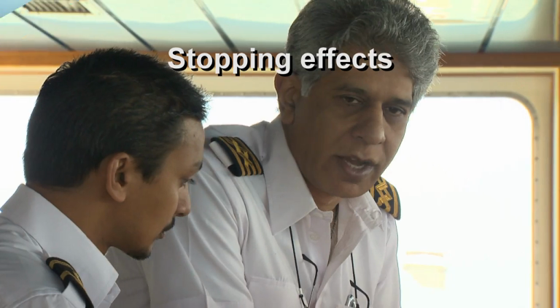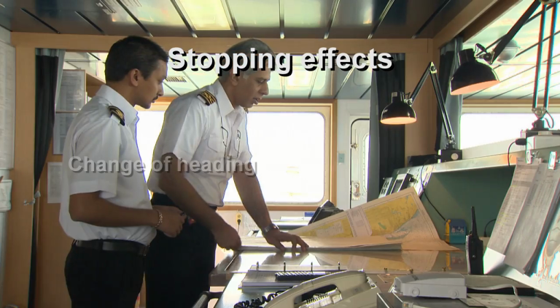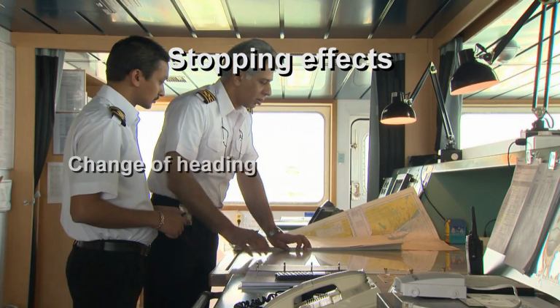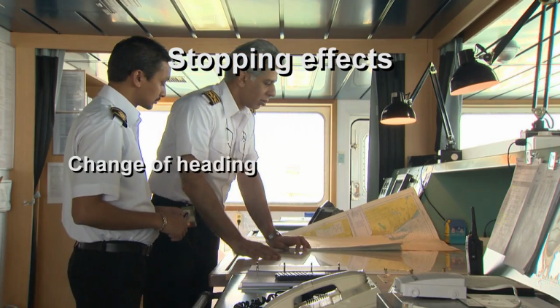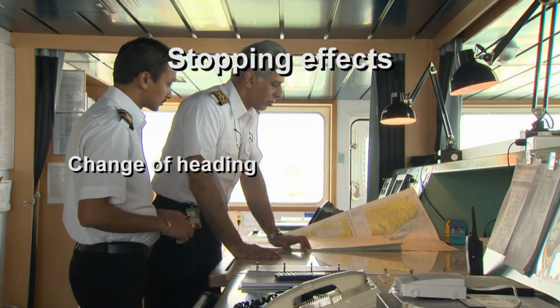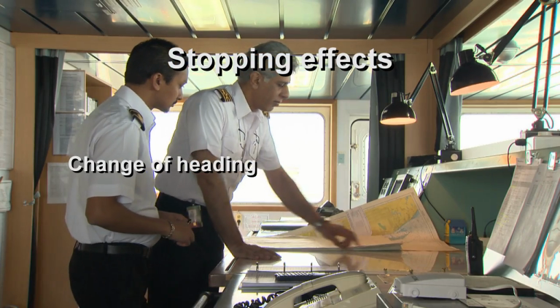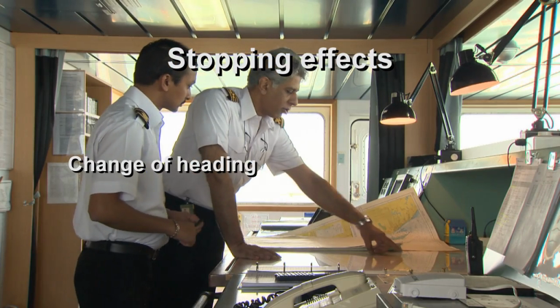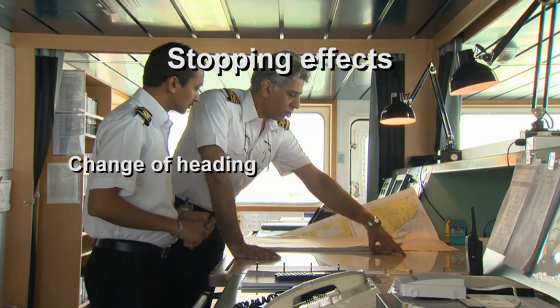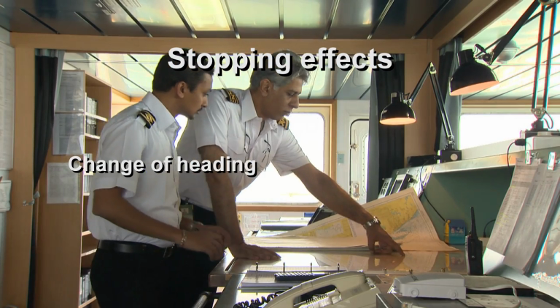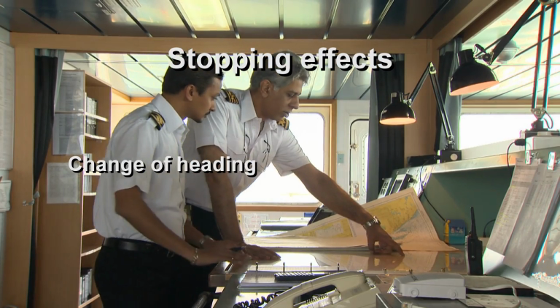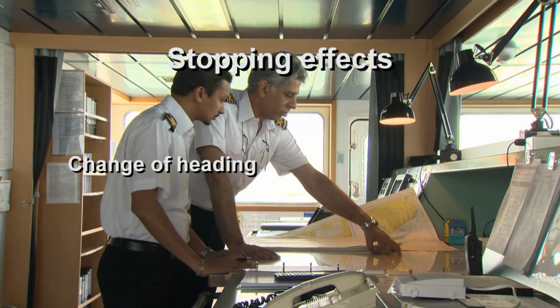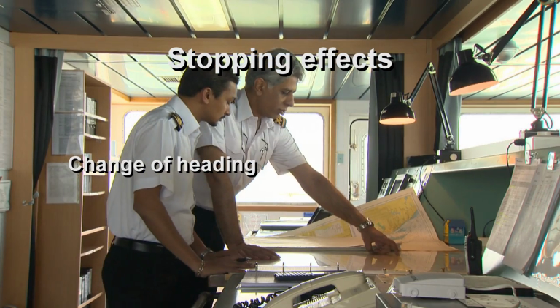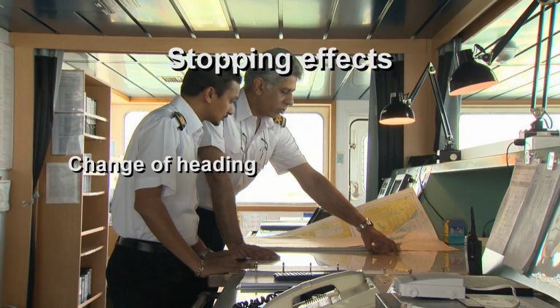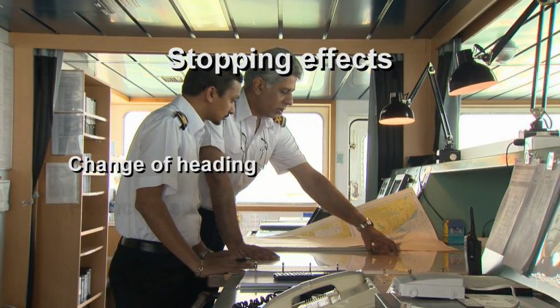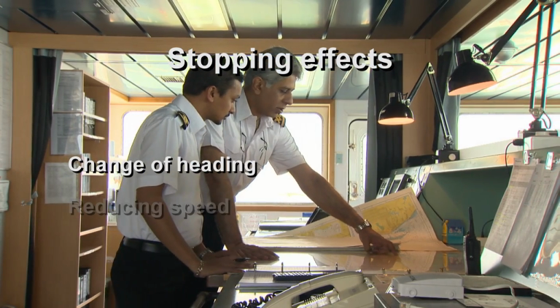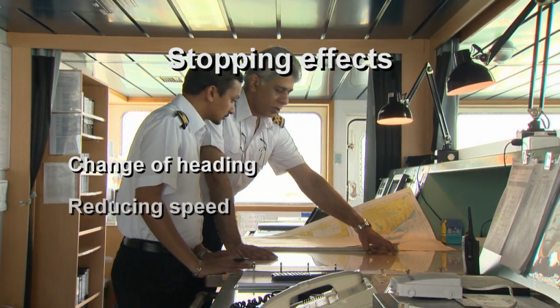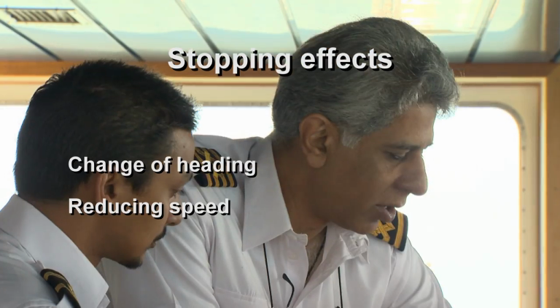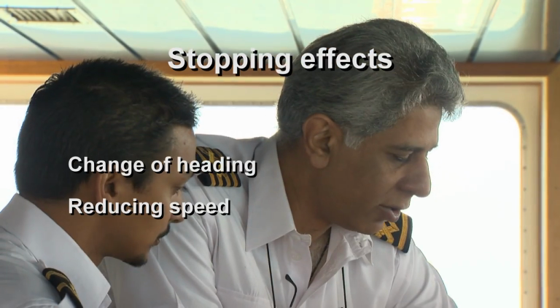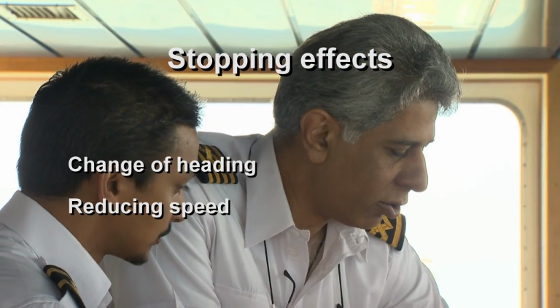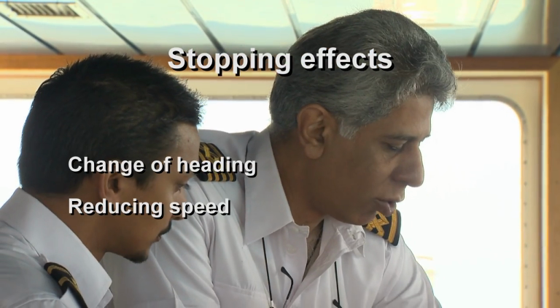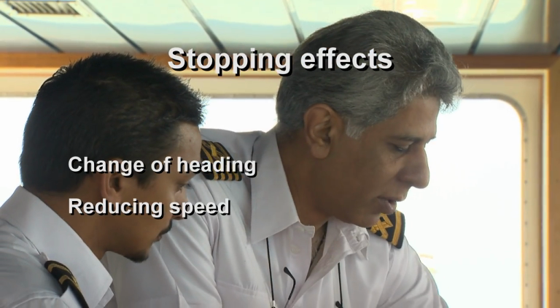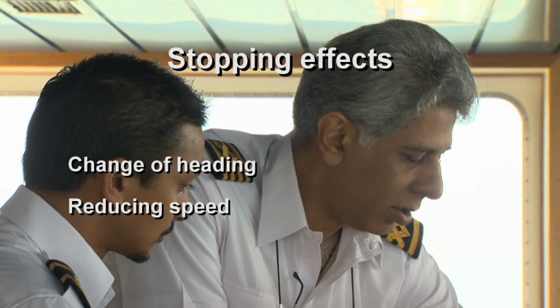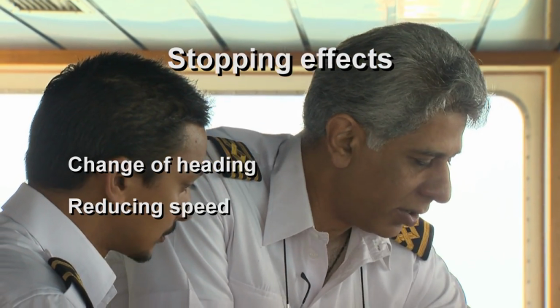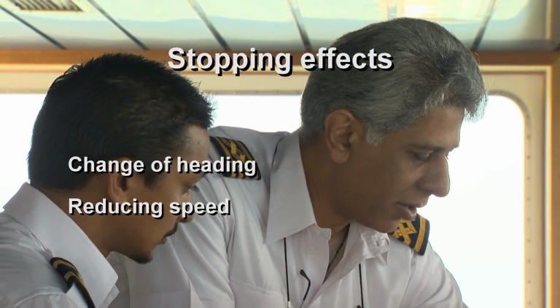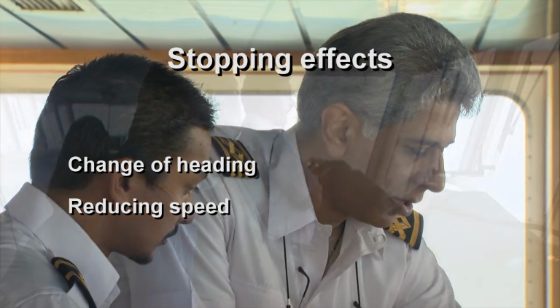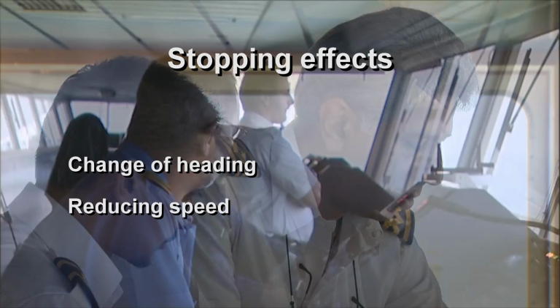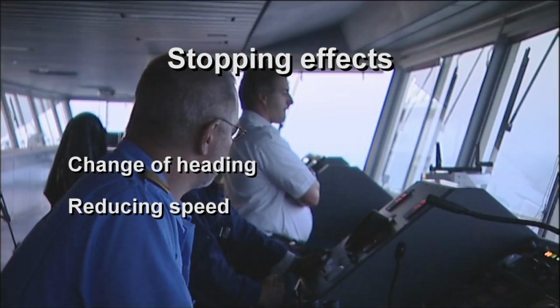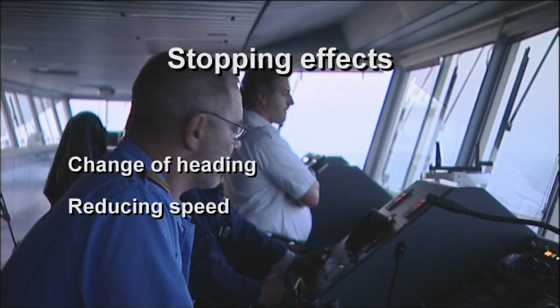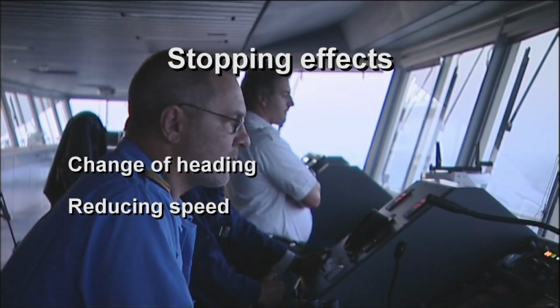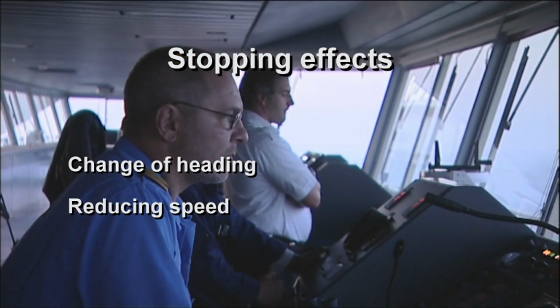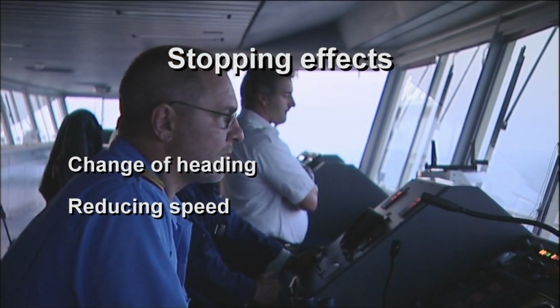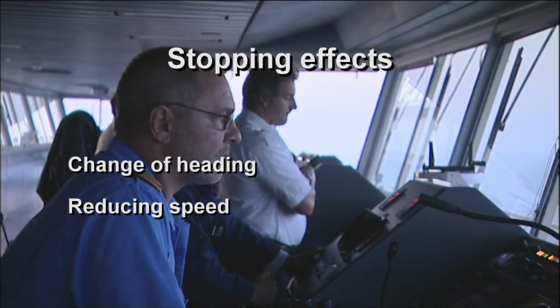Changing the ship's heading or reducing speed will stop many effects before they develop further.